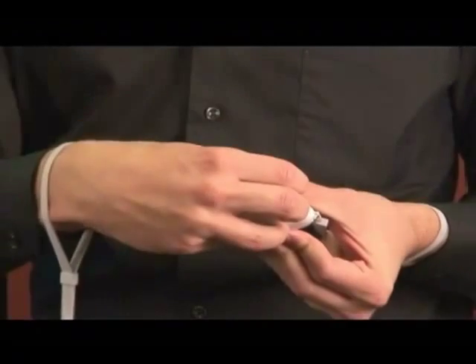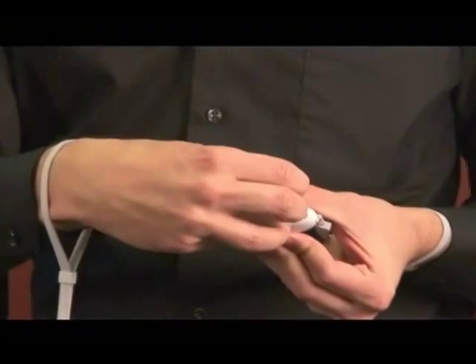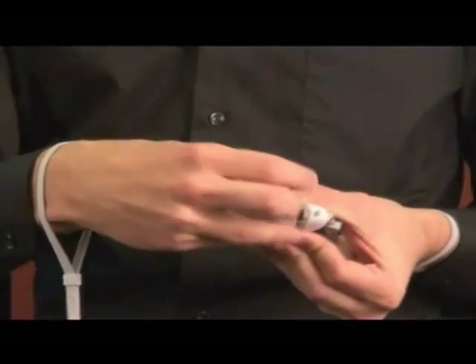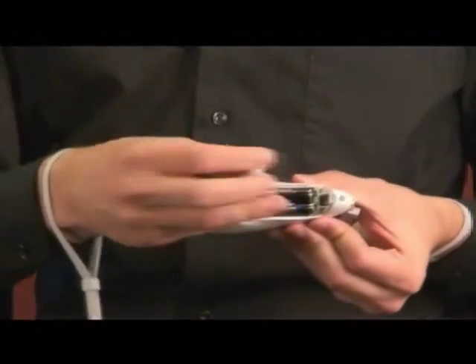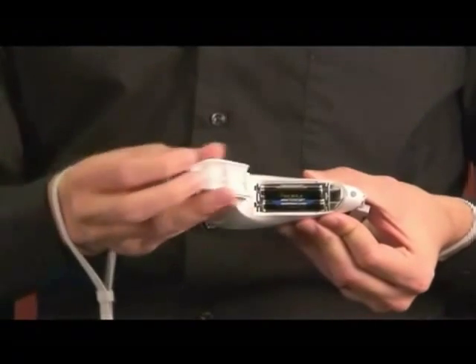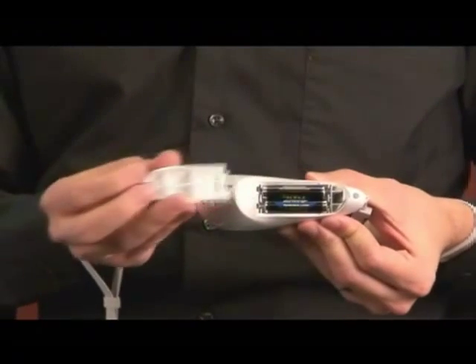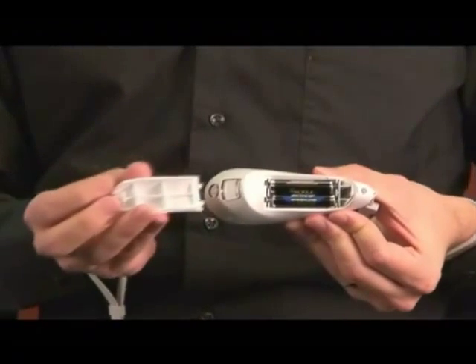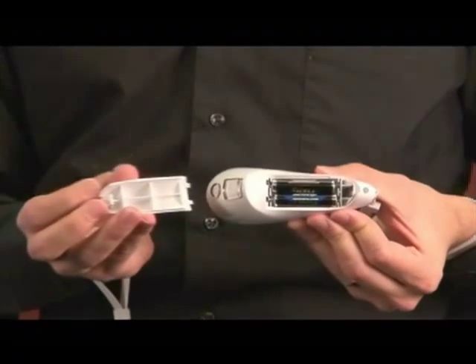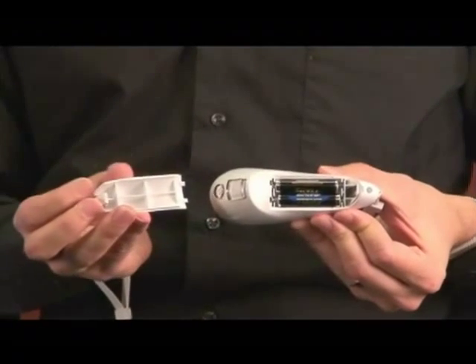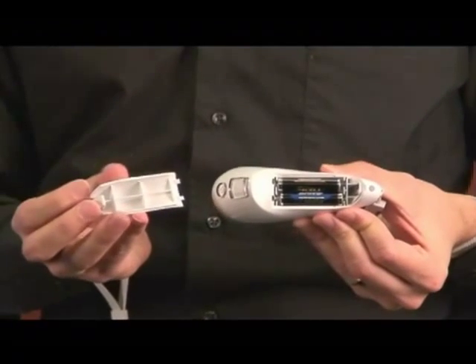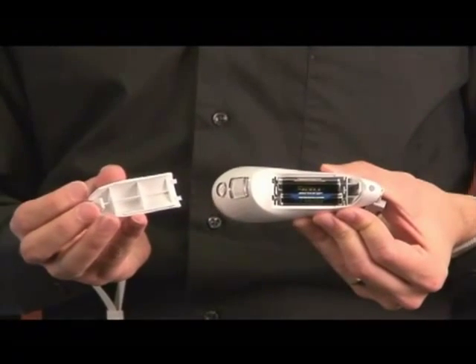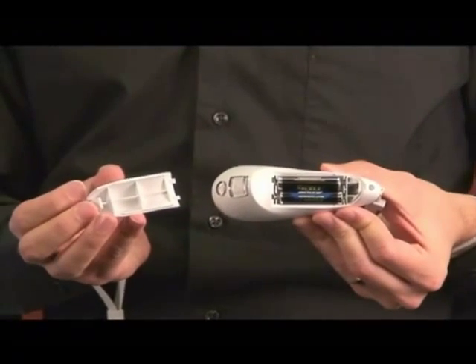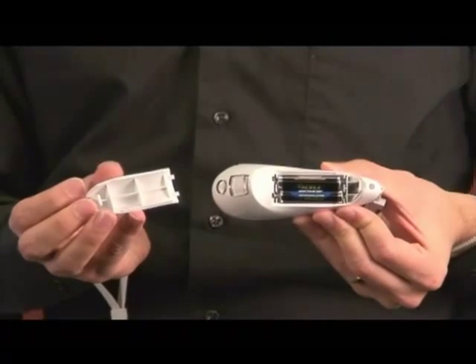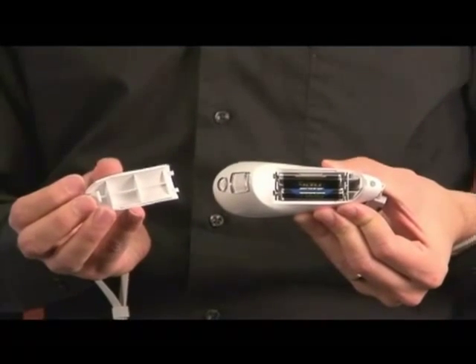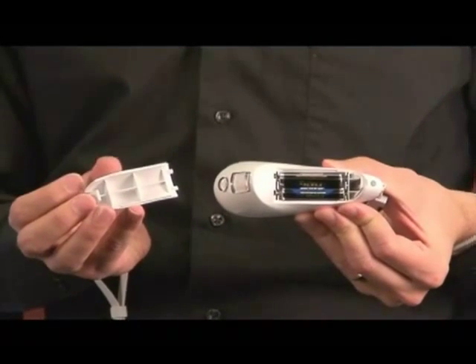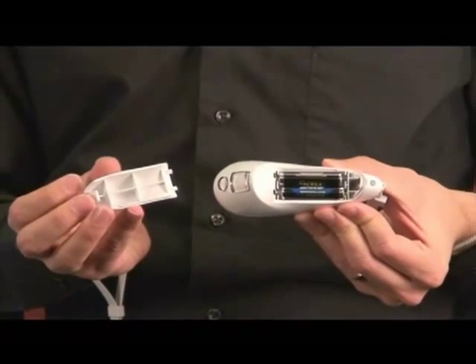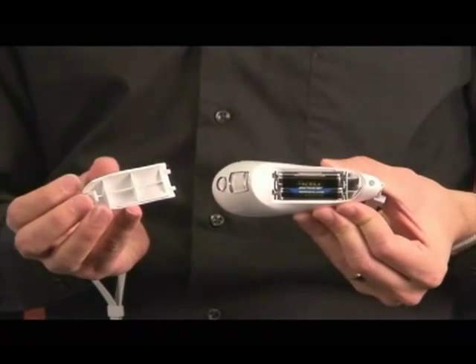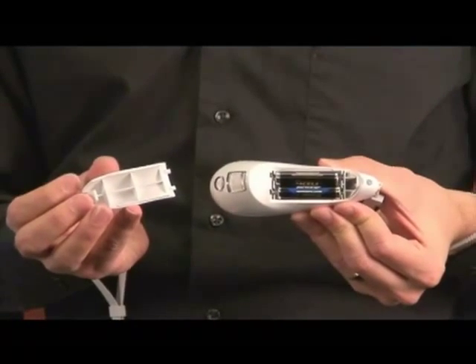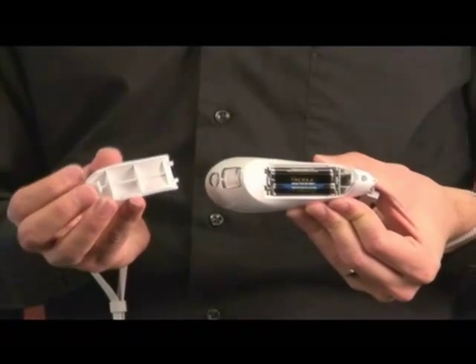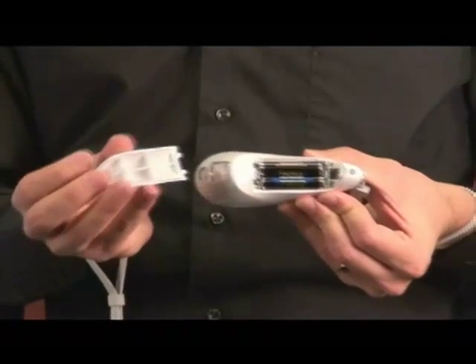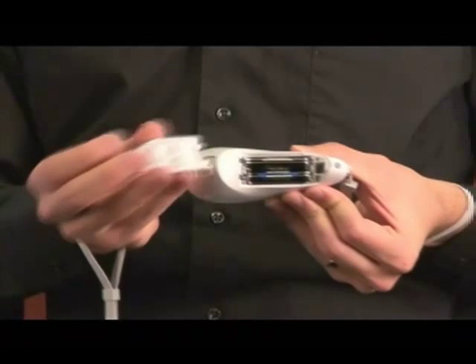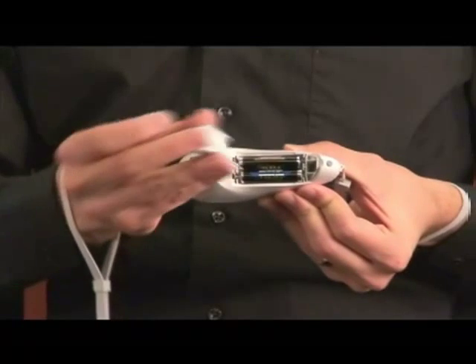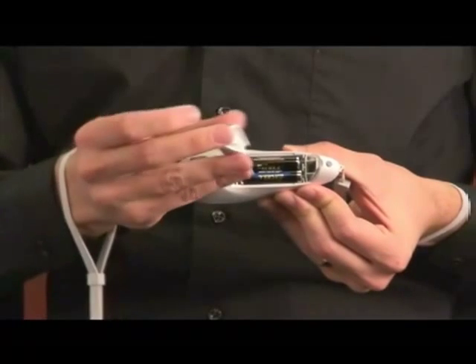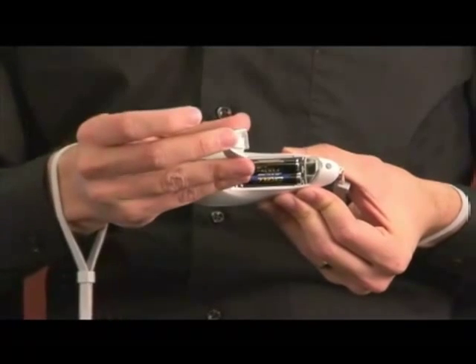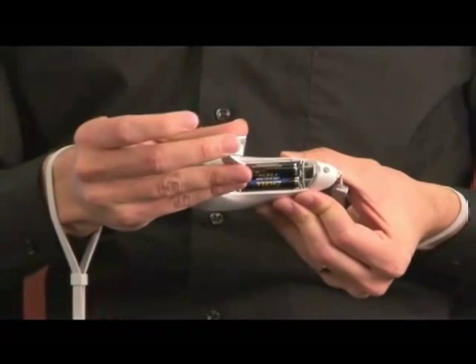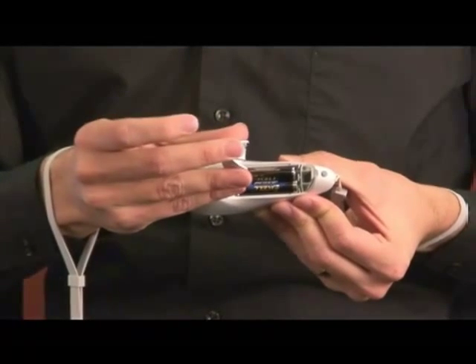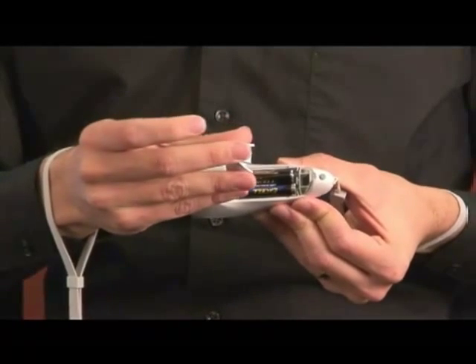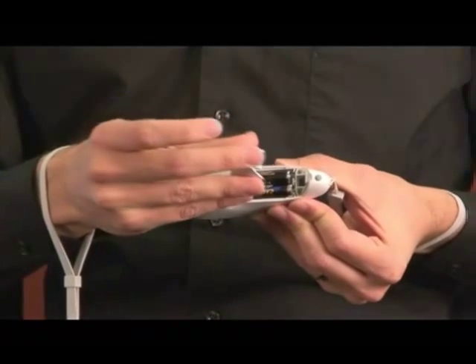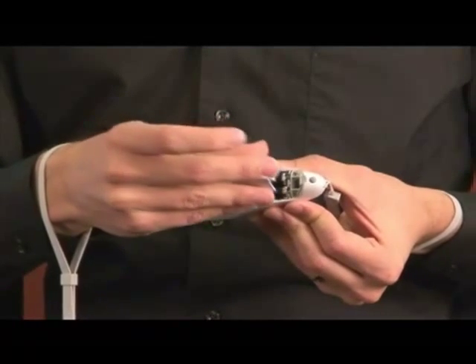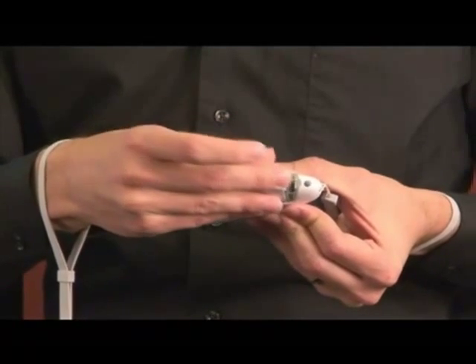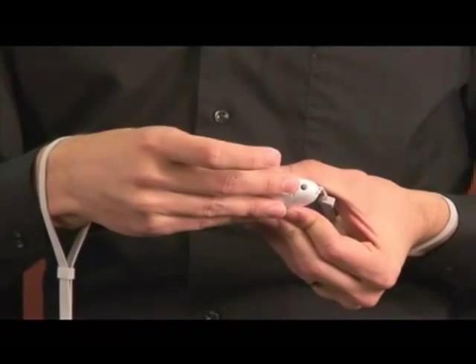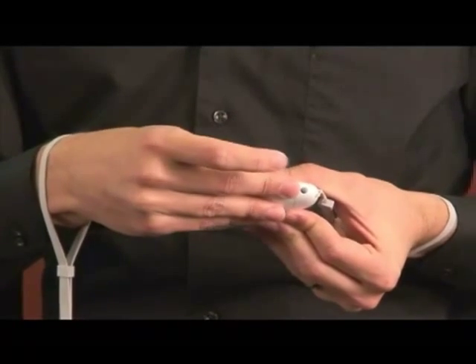The device itself runs off of two AAA batteries, and it should last for about 30 hours or so.